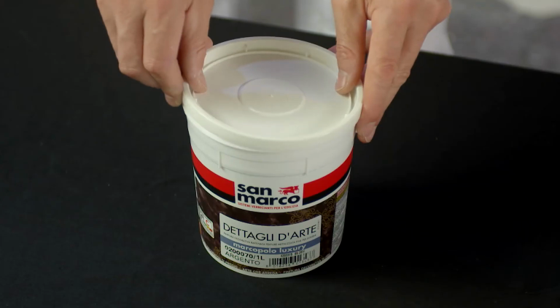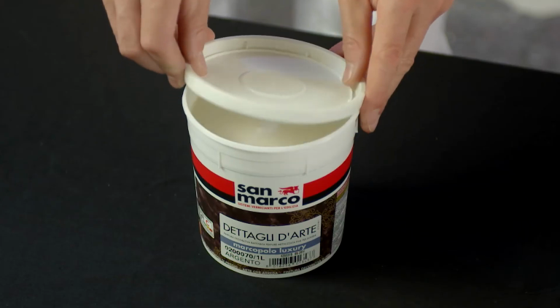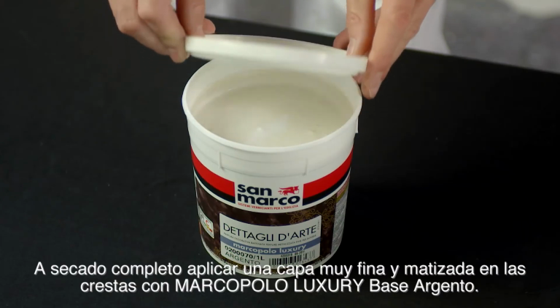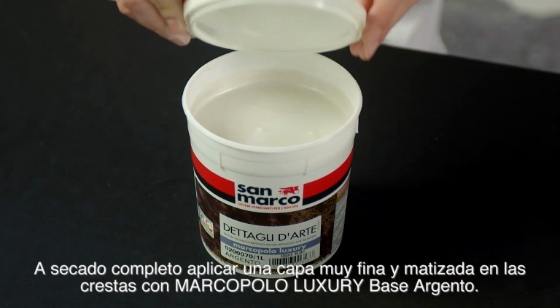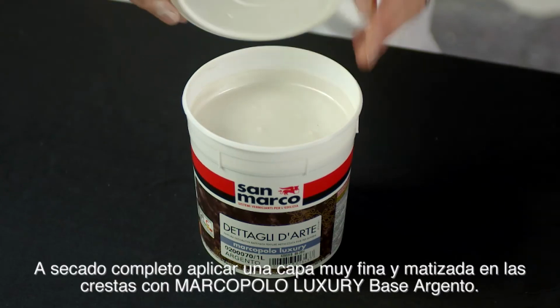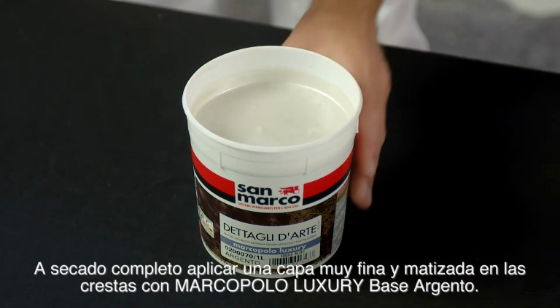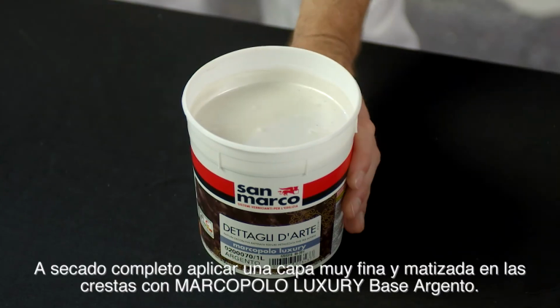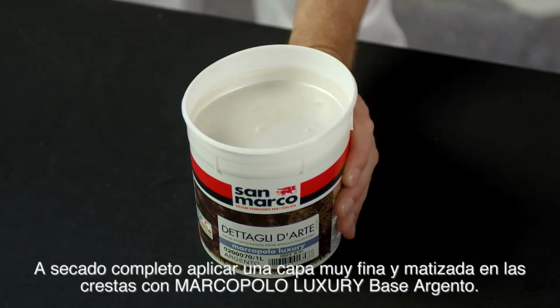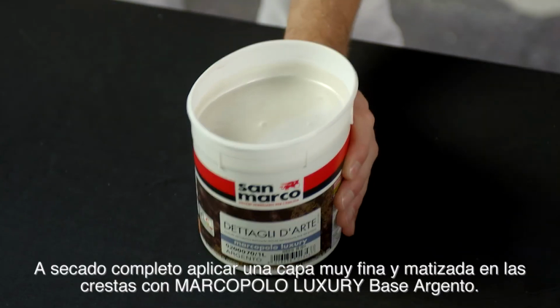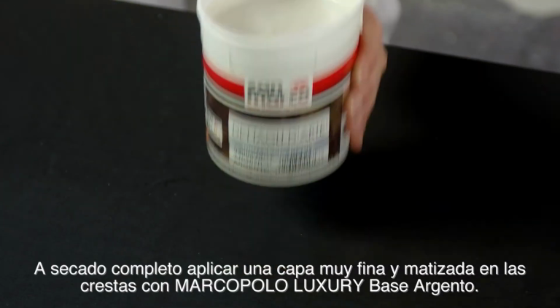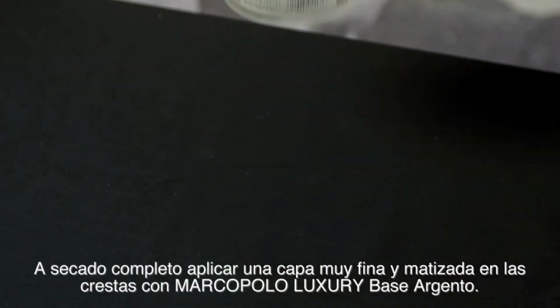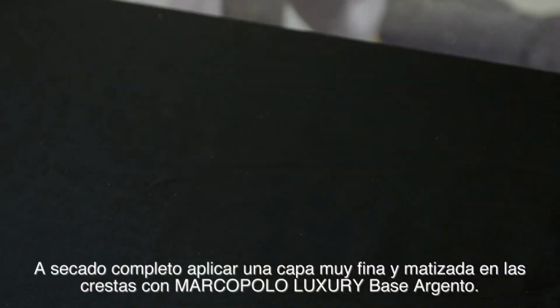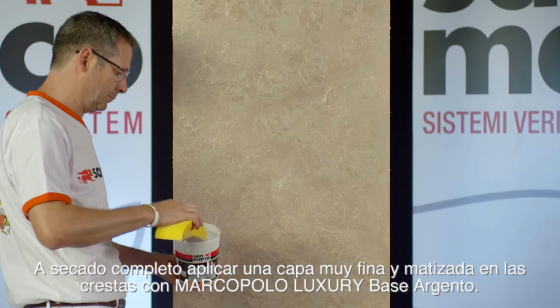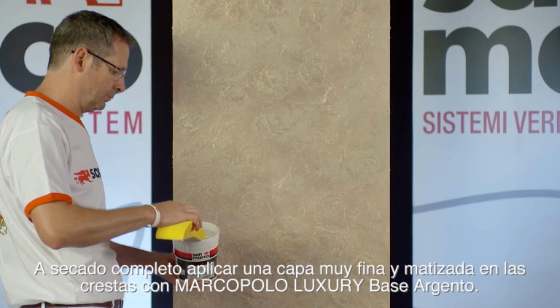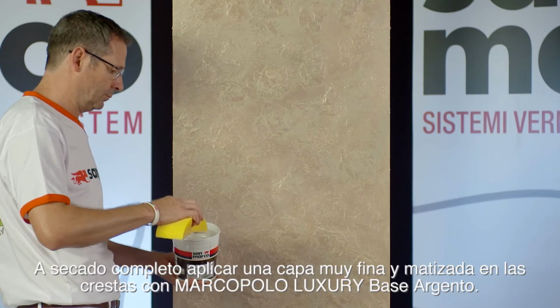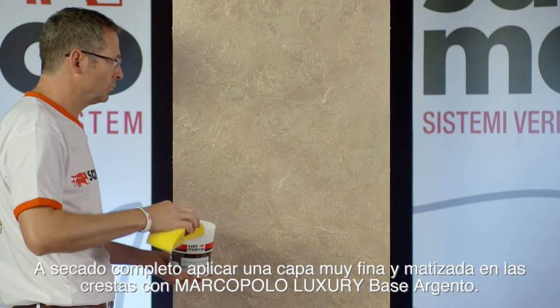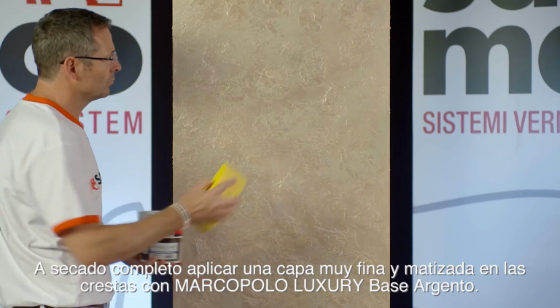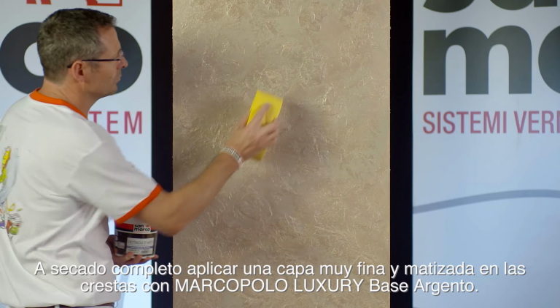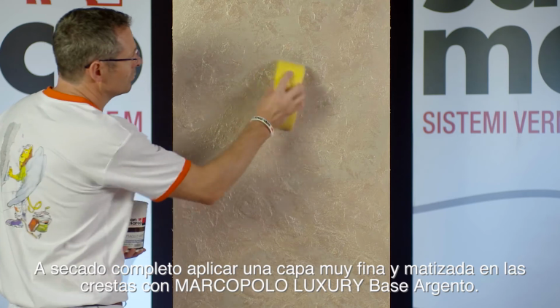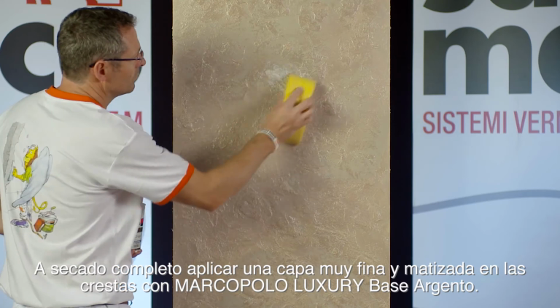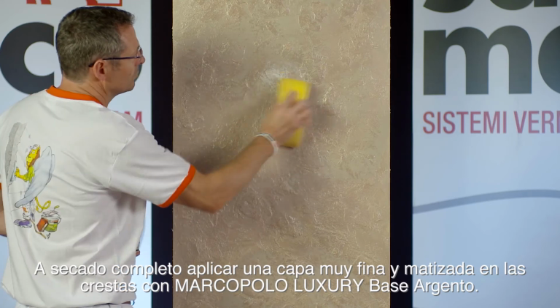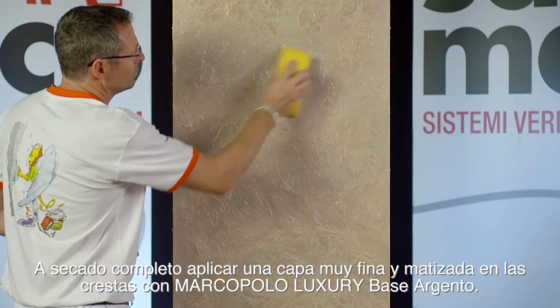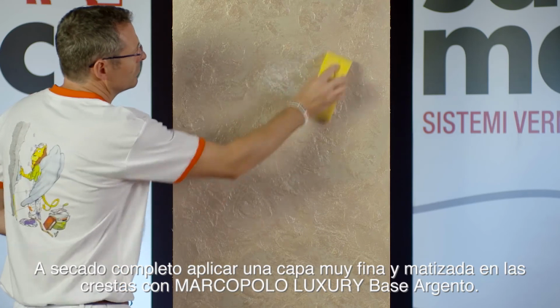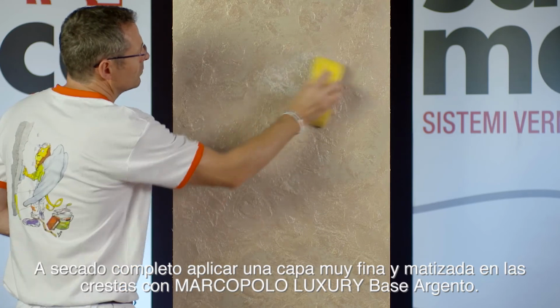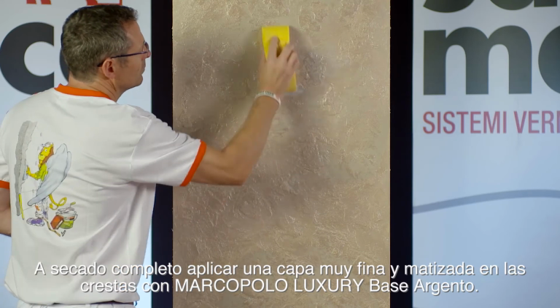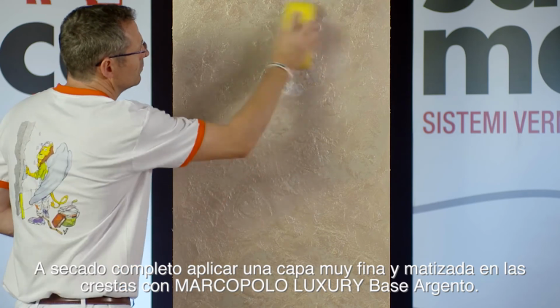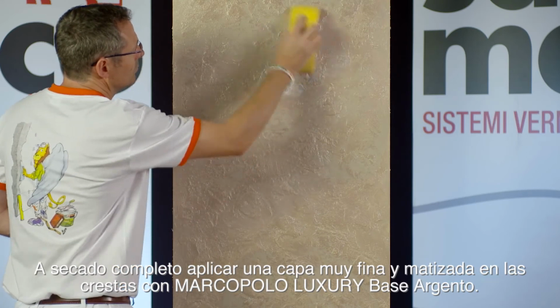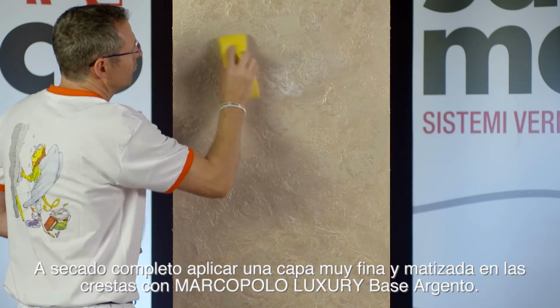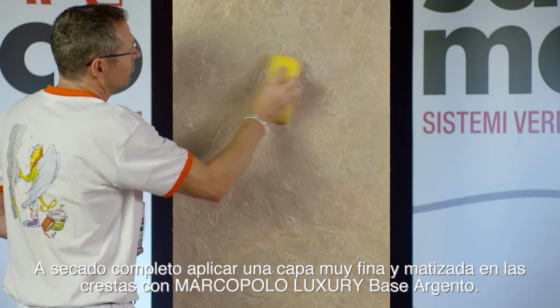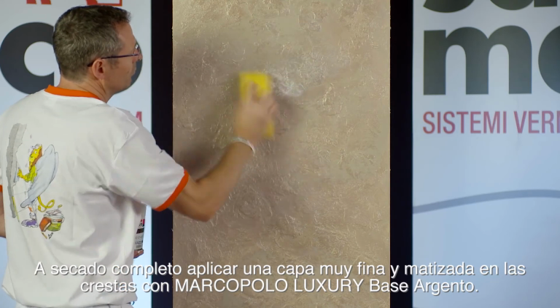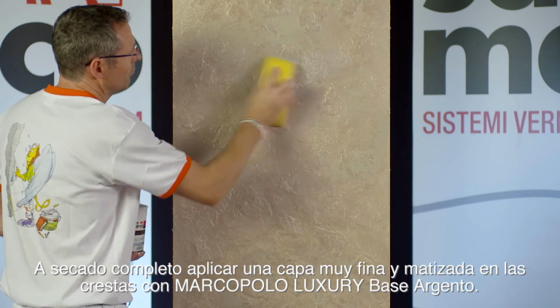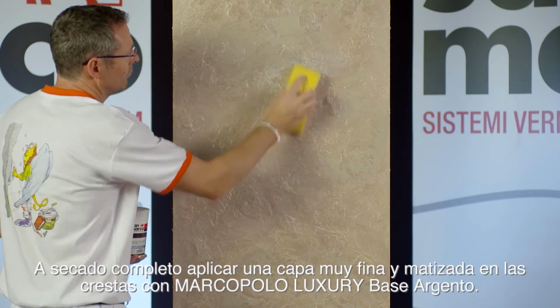Once dried, apply a light and shaded coat on the ridges, with Marco Polo Luxury Base Silver.